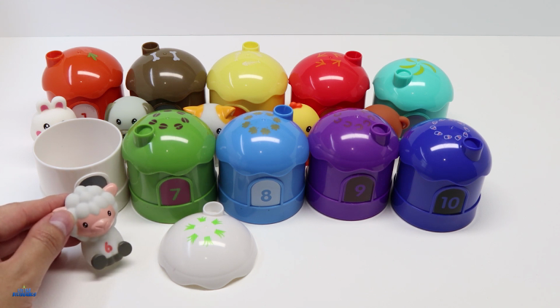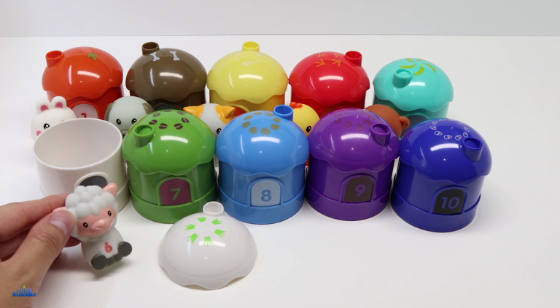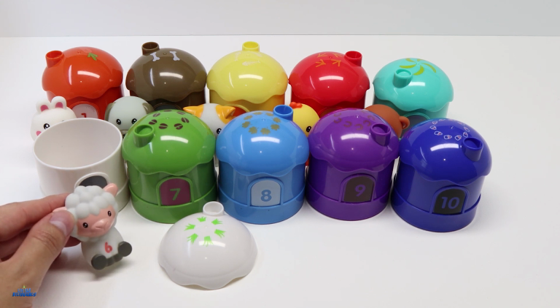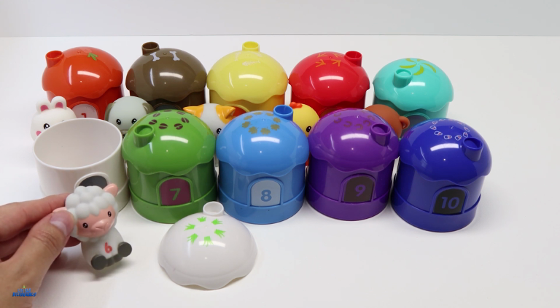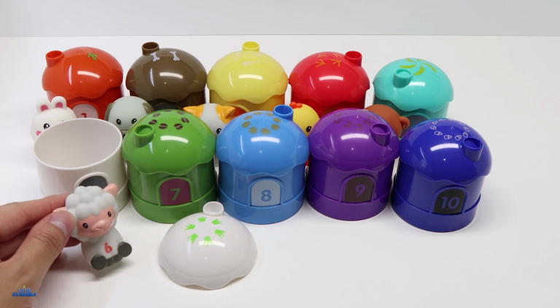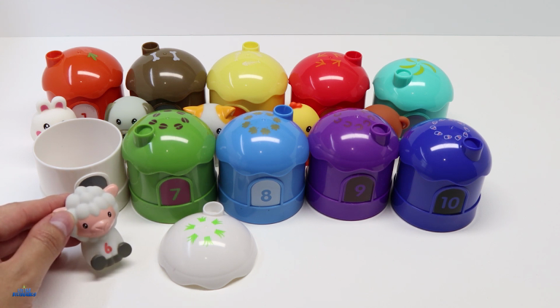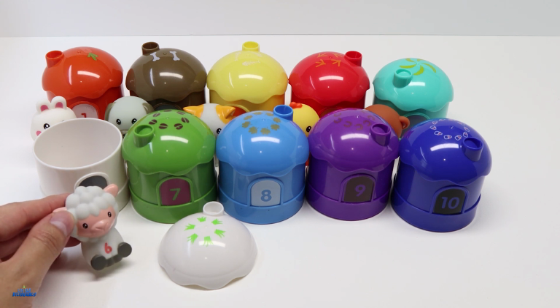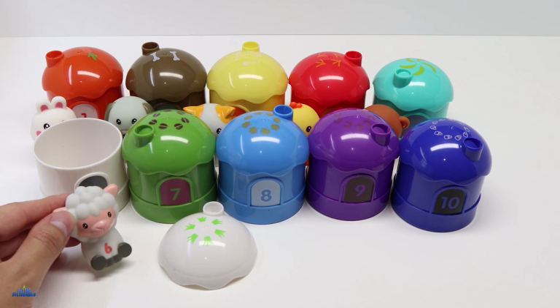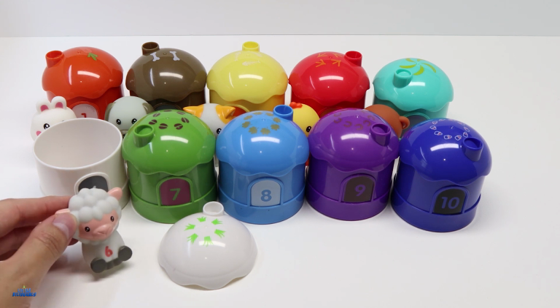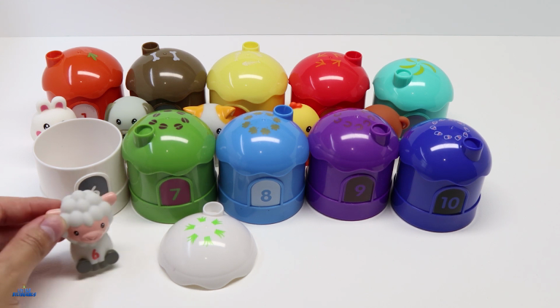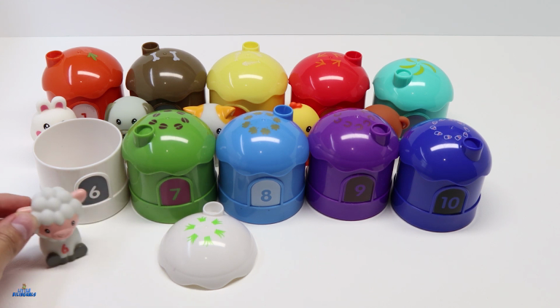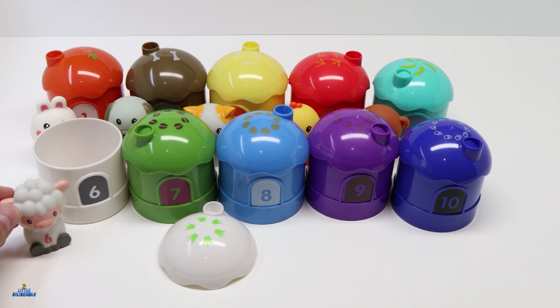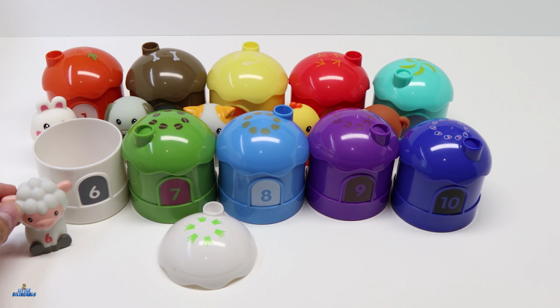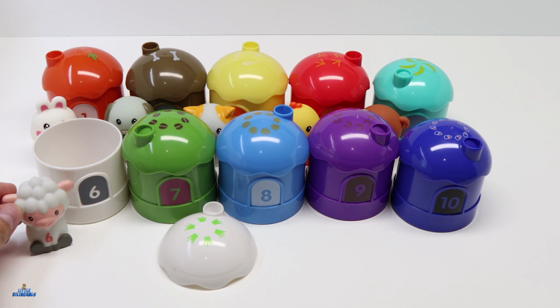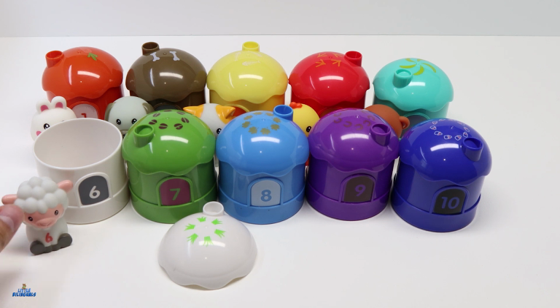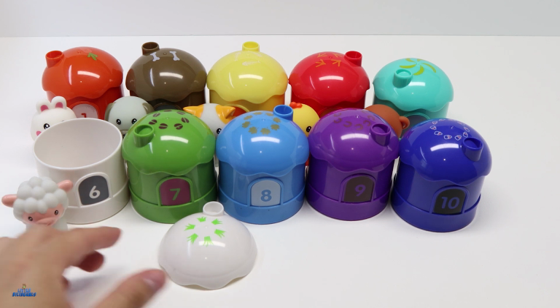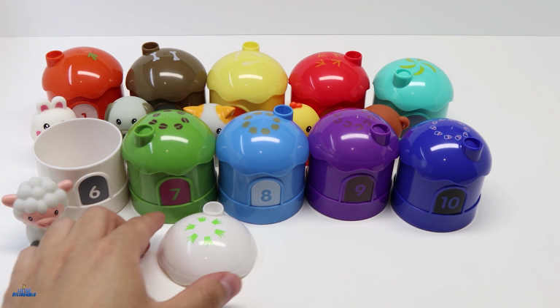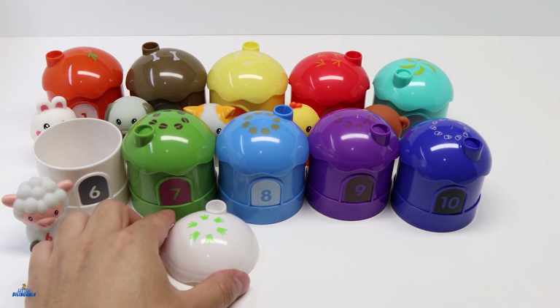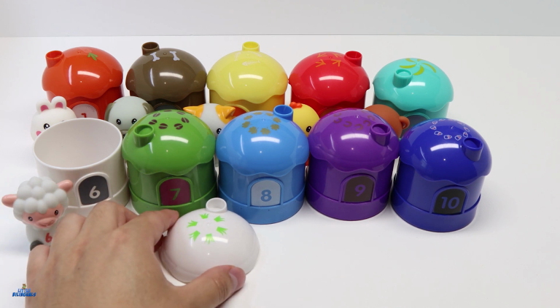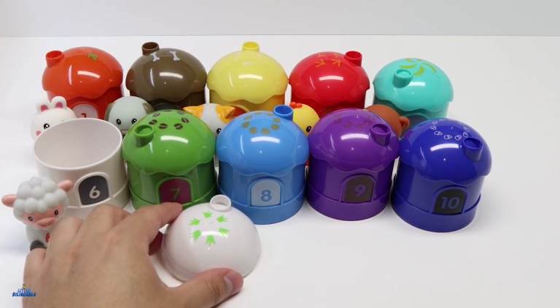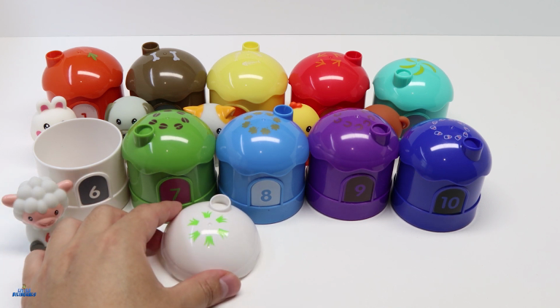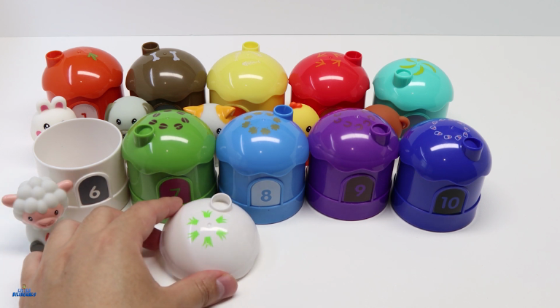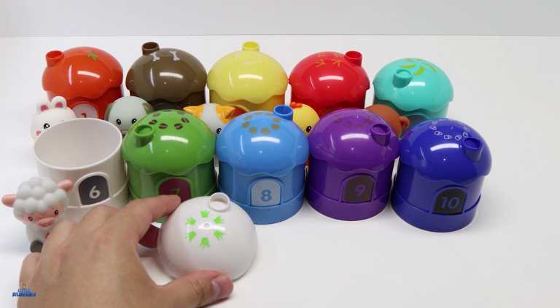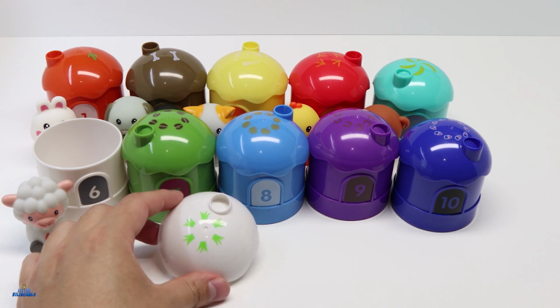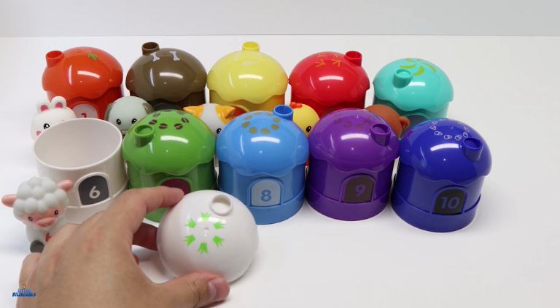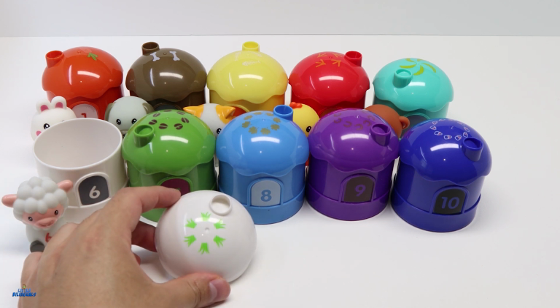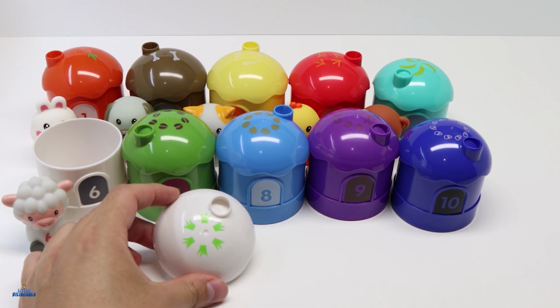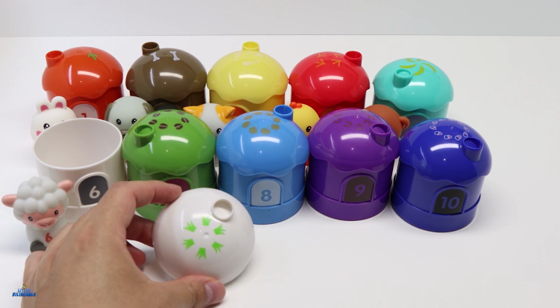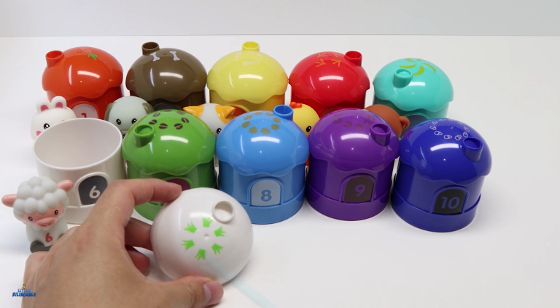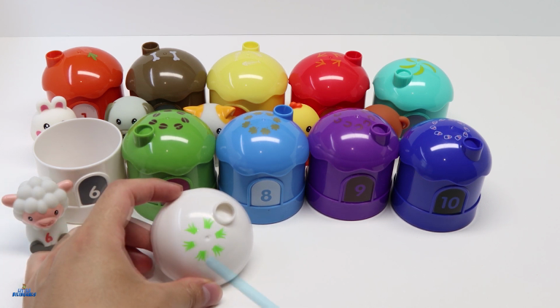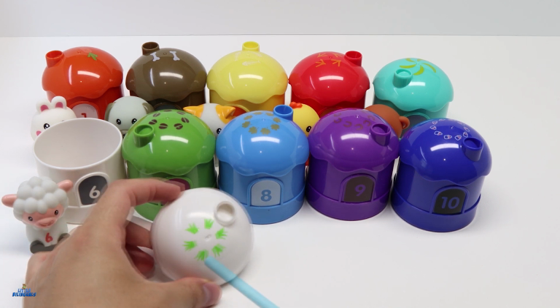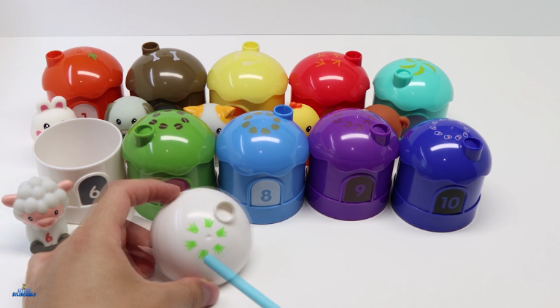Sheep eat grass. Here we have some pieces of grass — let's count them.